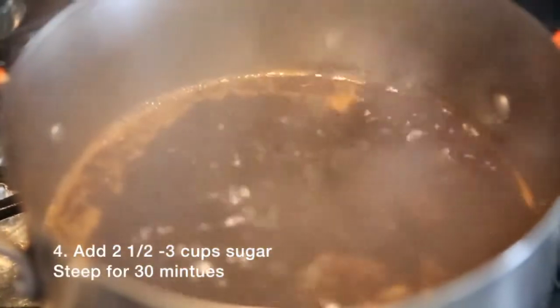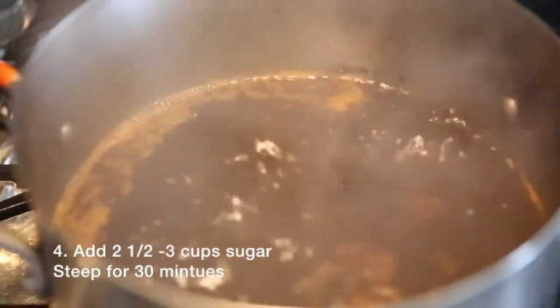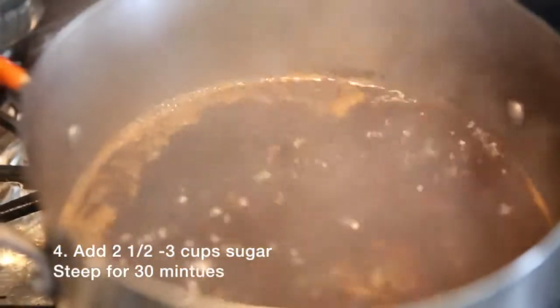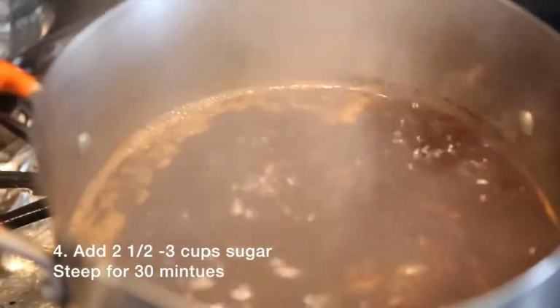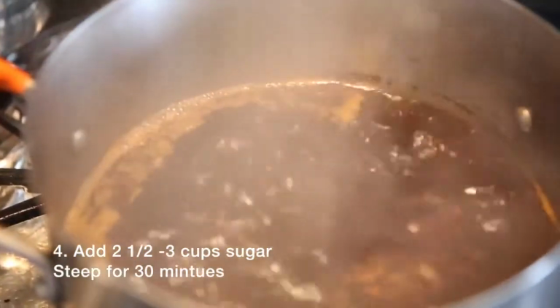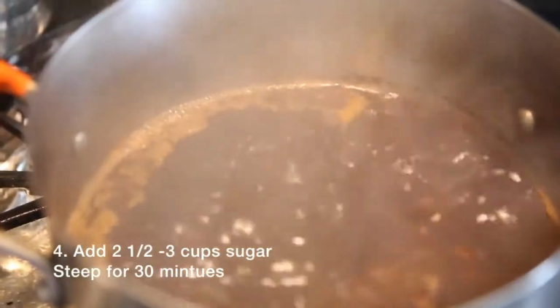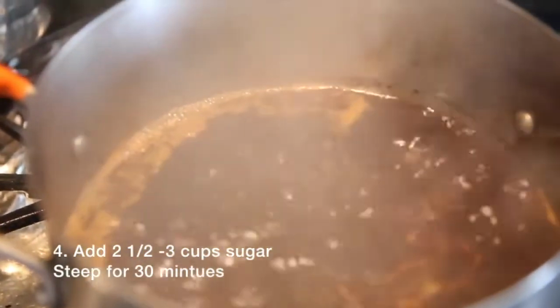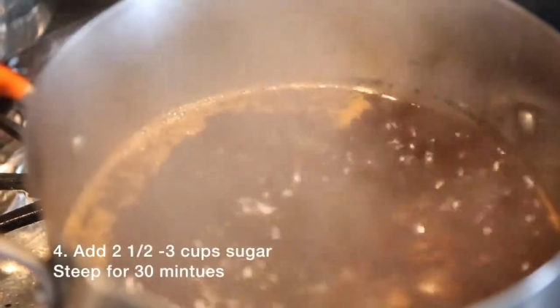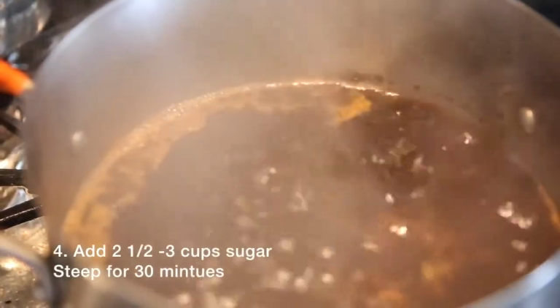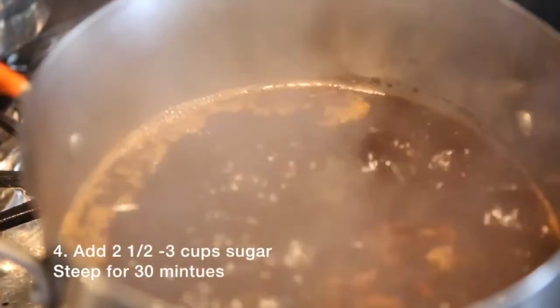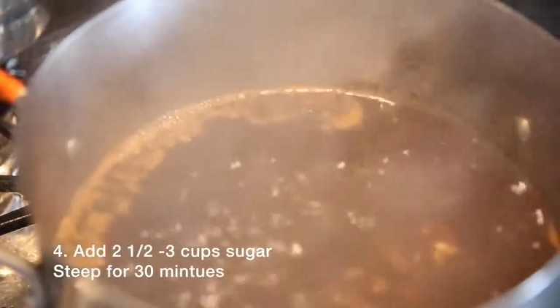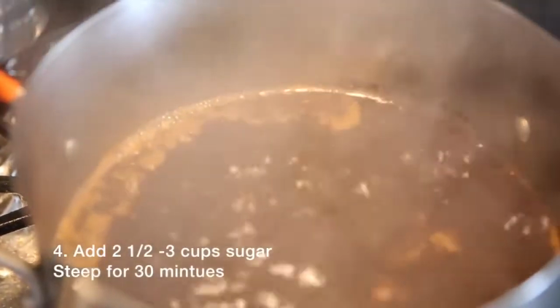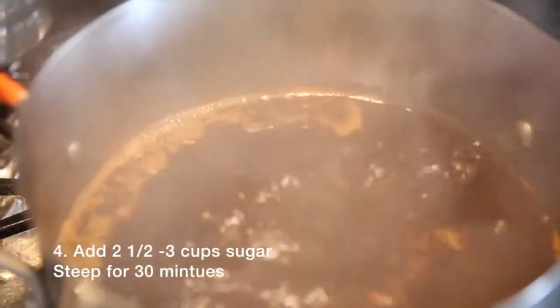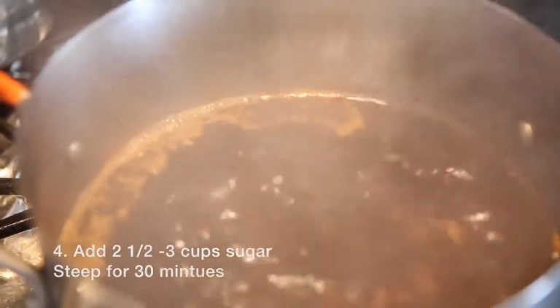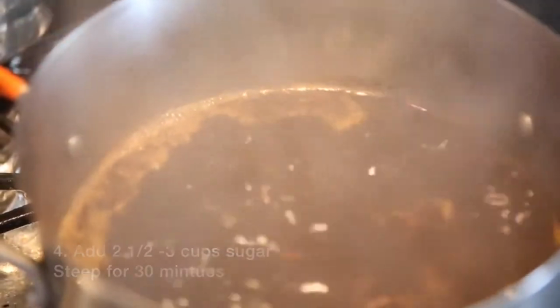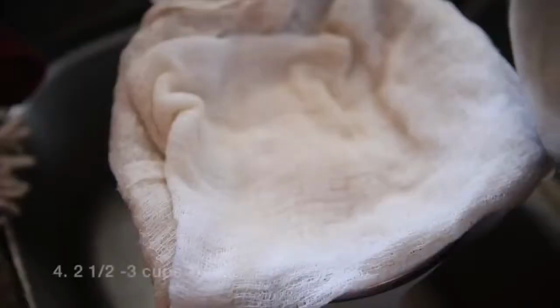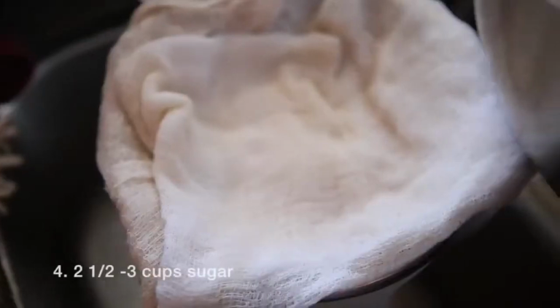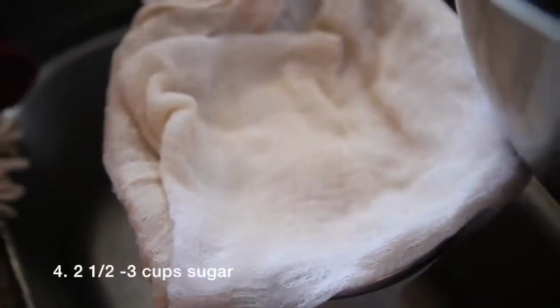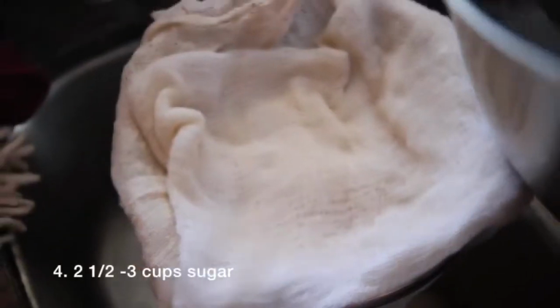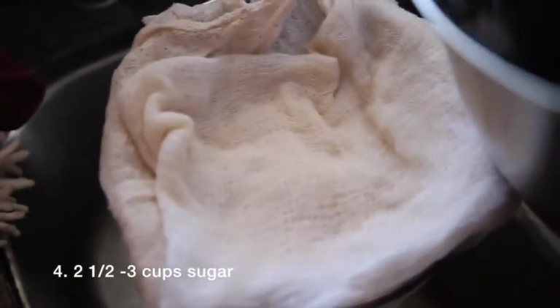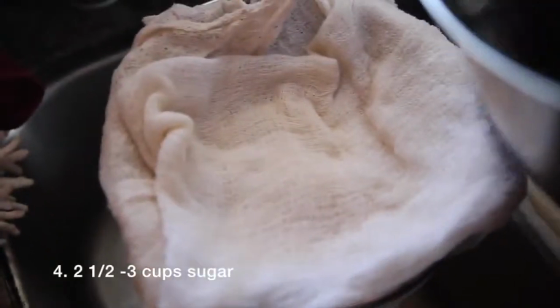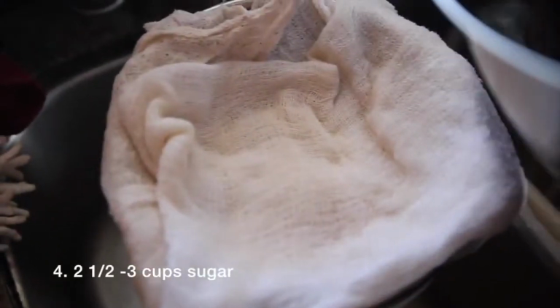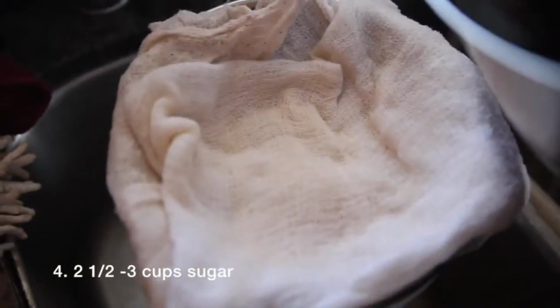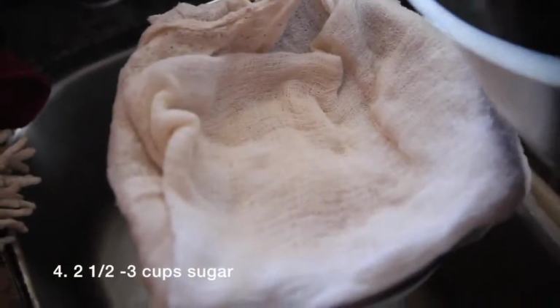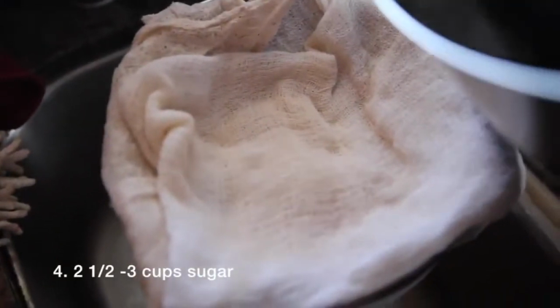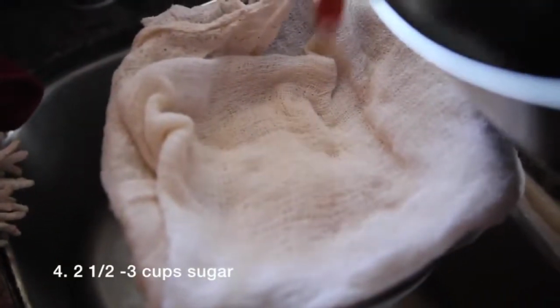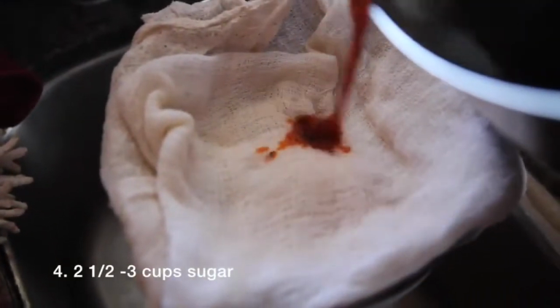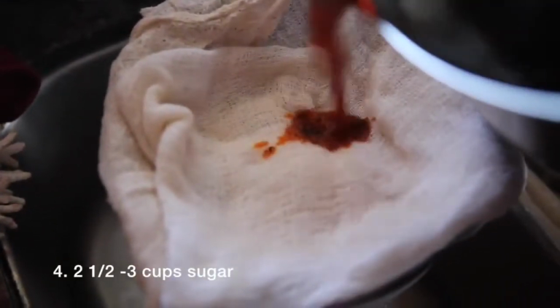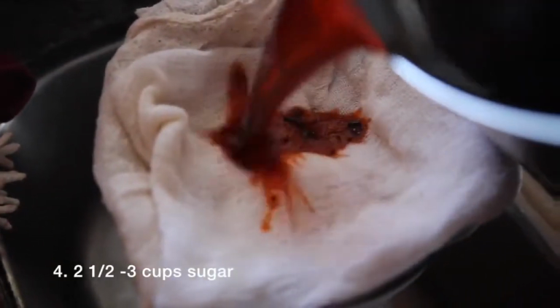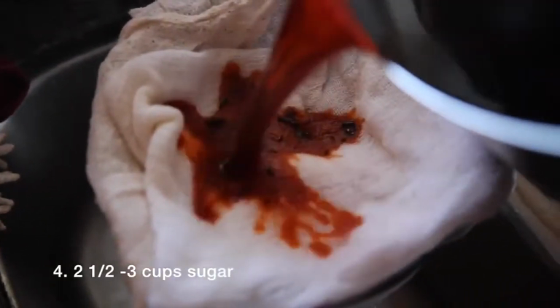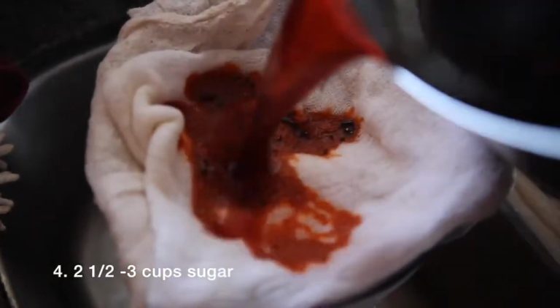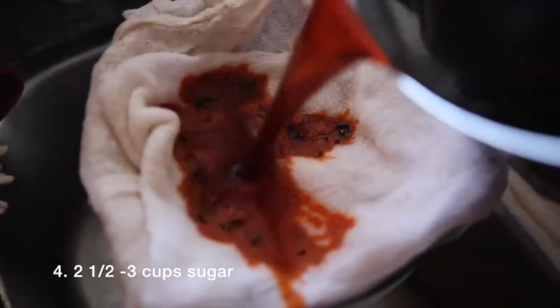Allow tea to steep for at least 30 minutes and cool. Strain the tea leaves, then set Thai tea aside to cool.